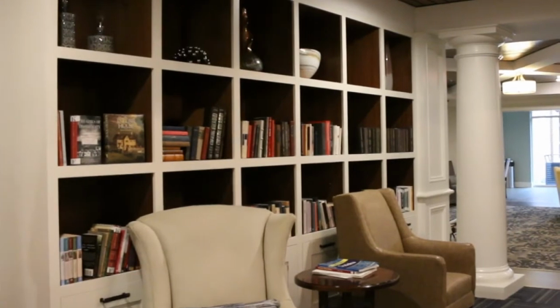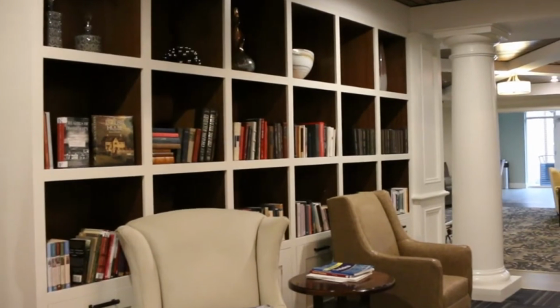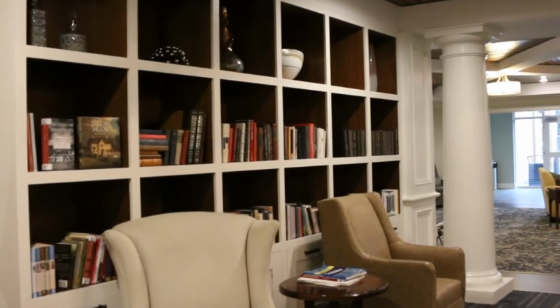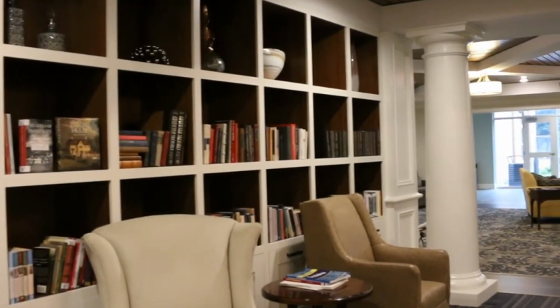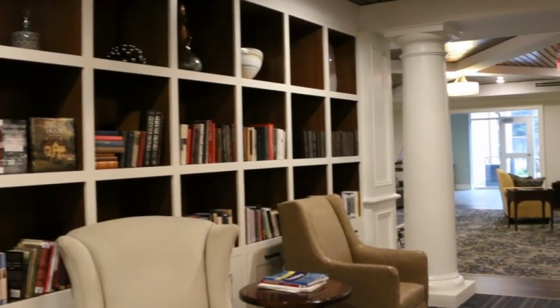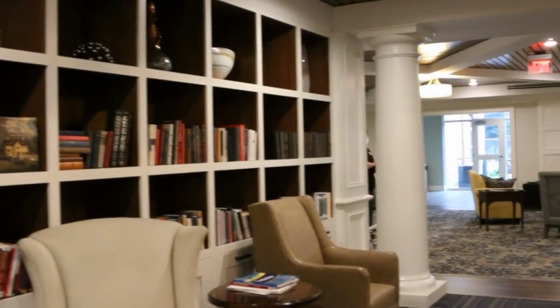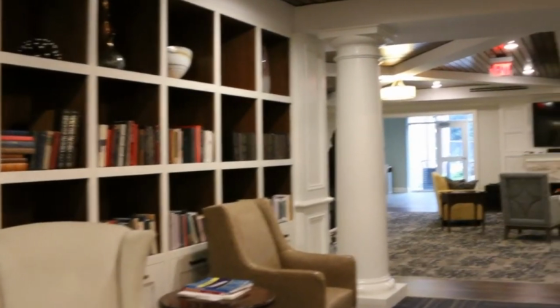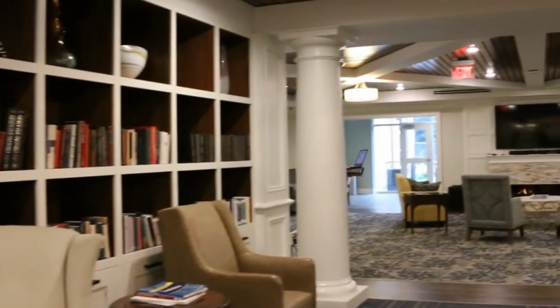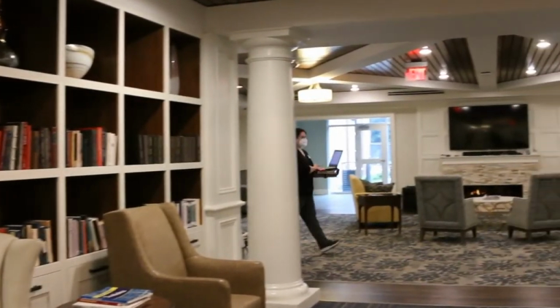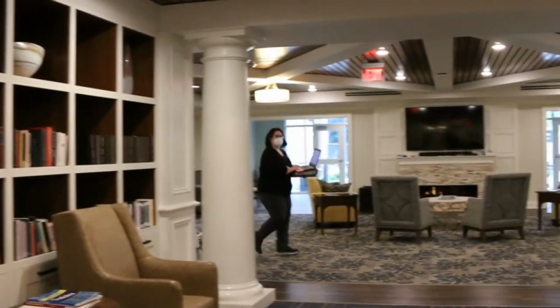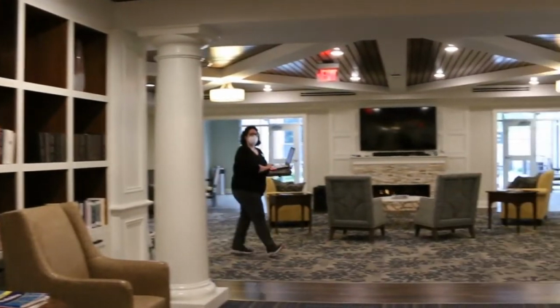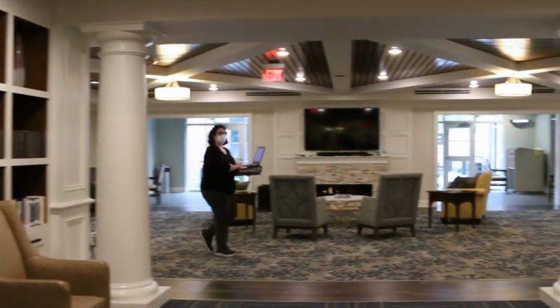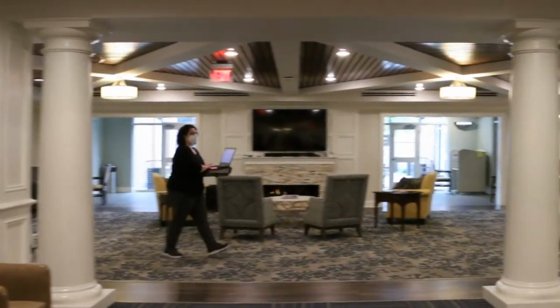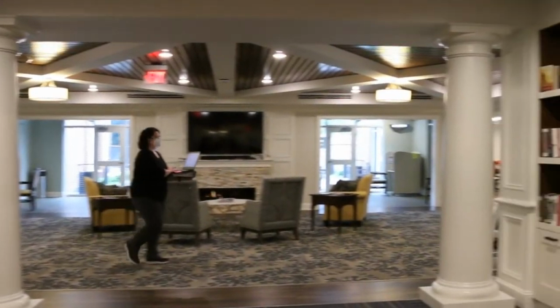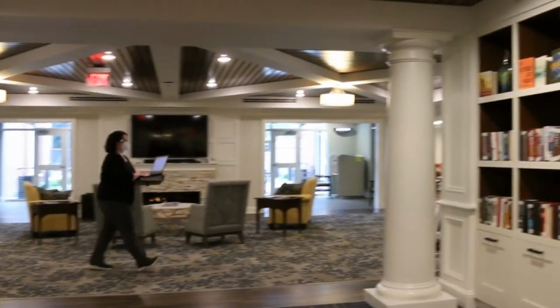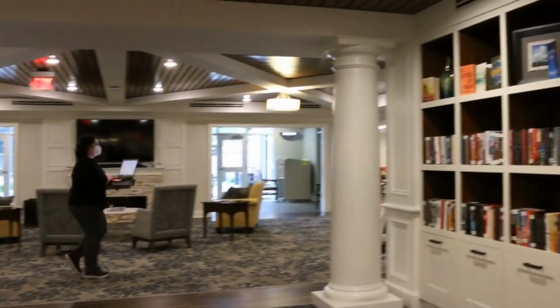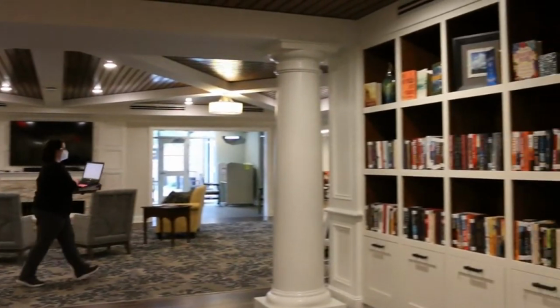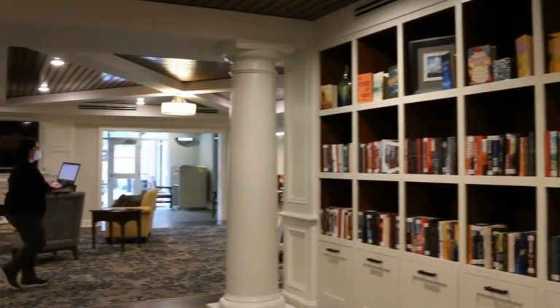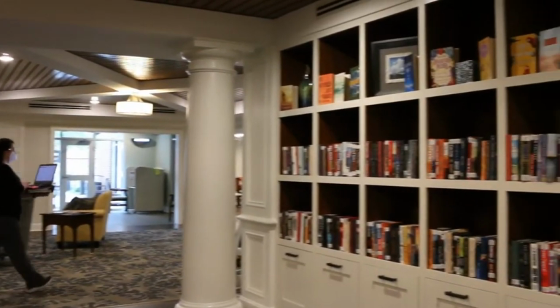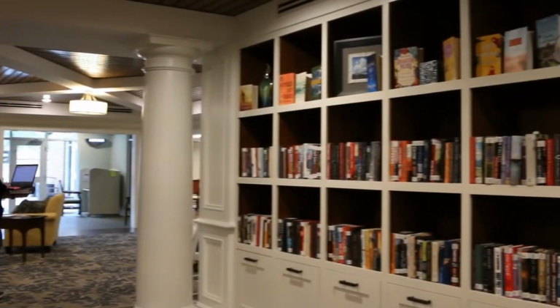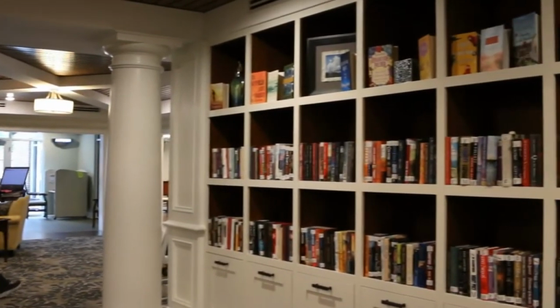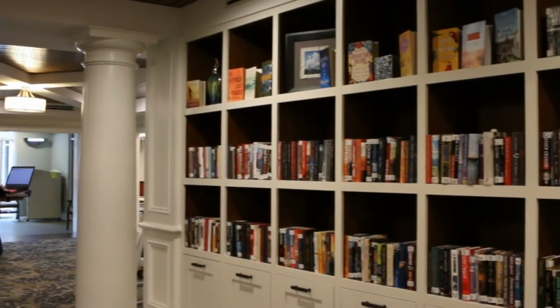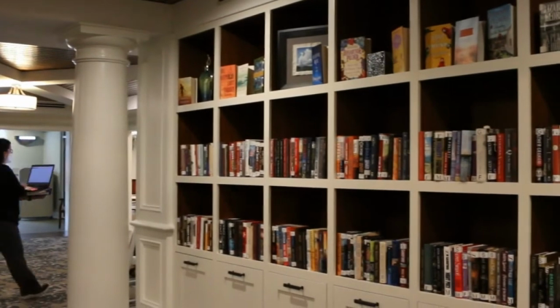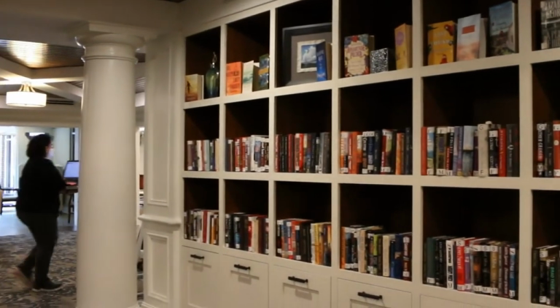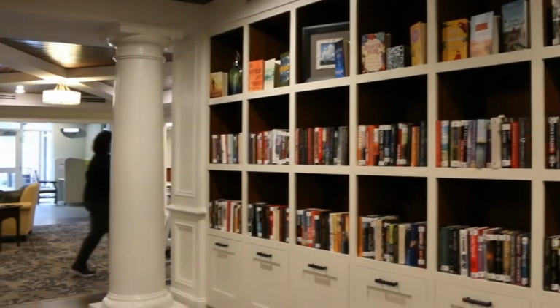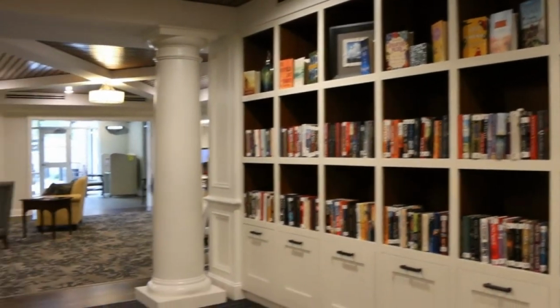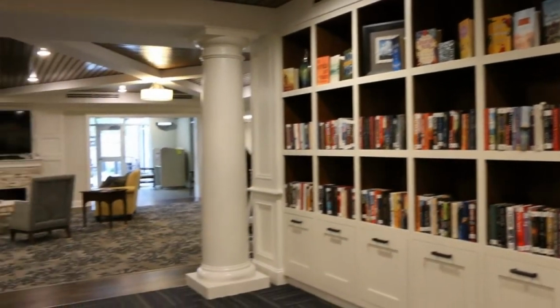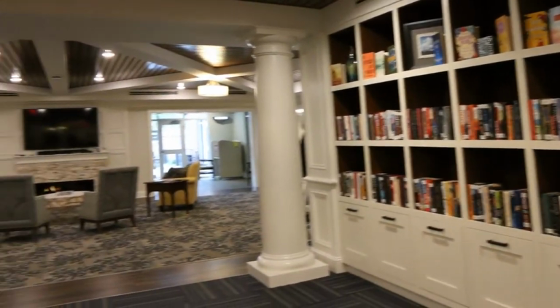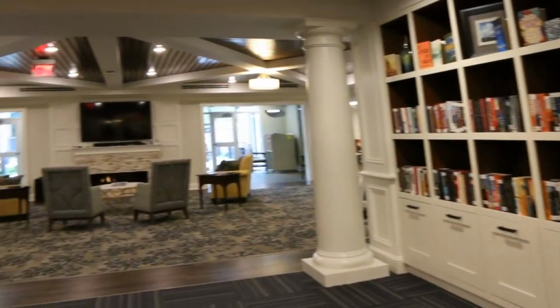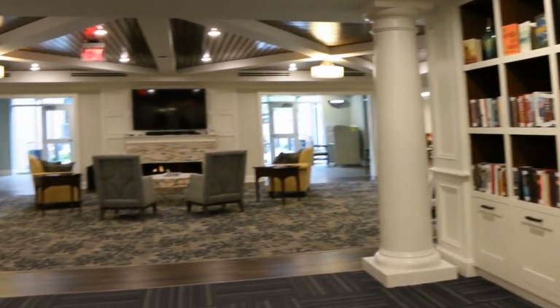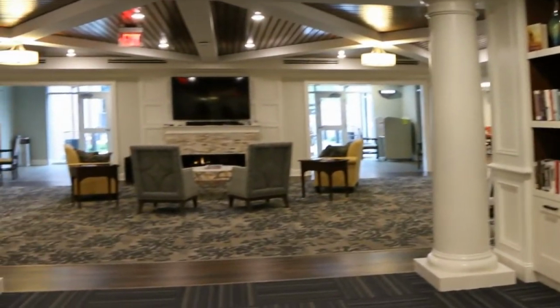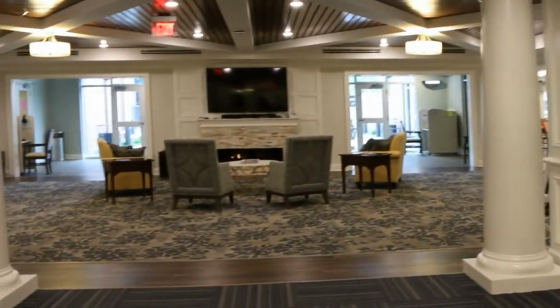Here you see our Riverbanks bring-a-book, borrow-a-book library. Residents are free to enjoy any of the reading material on its shelves.